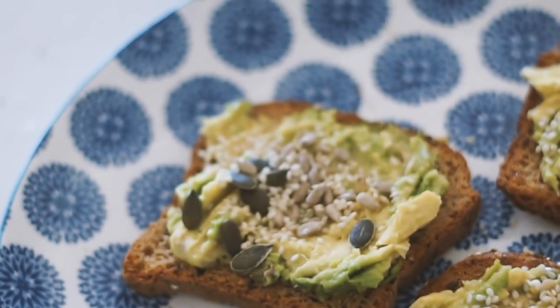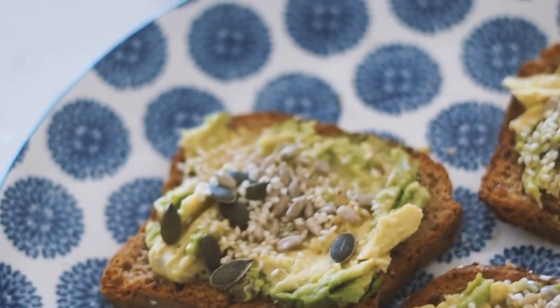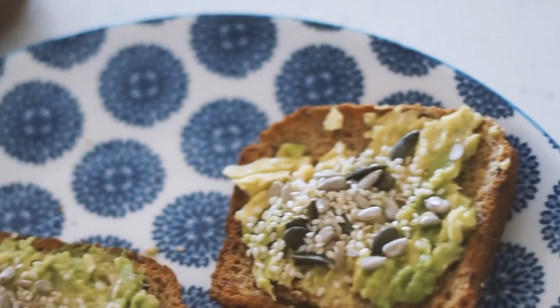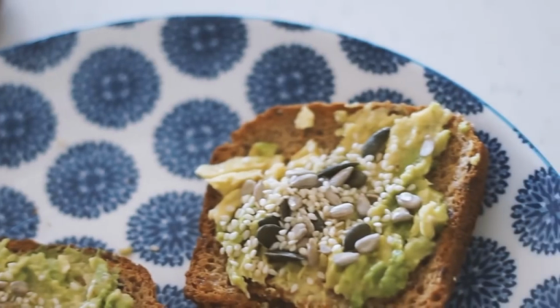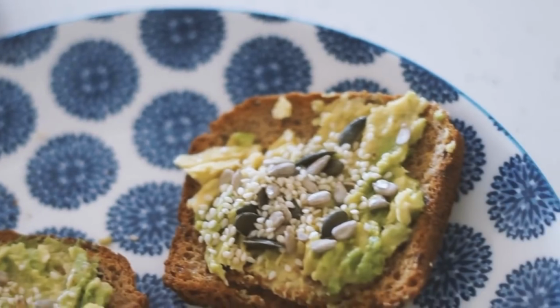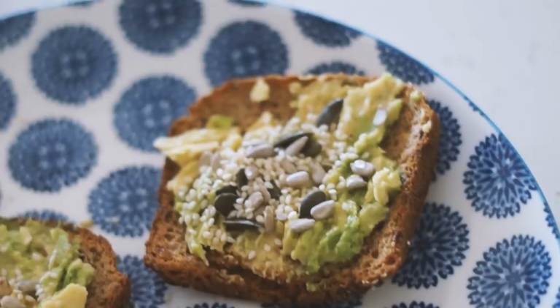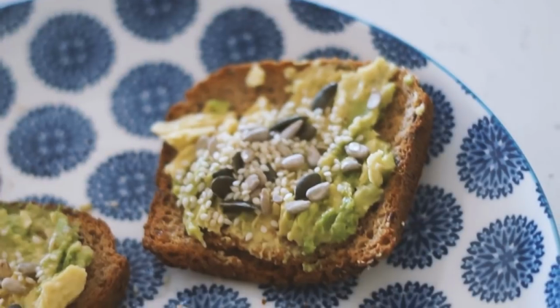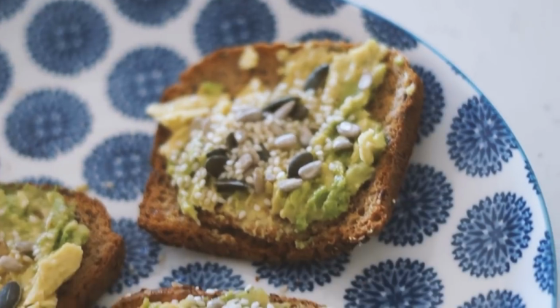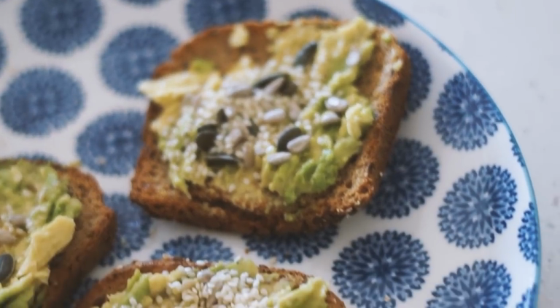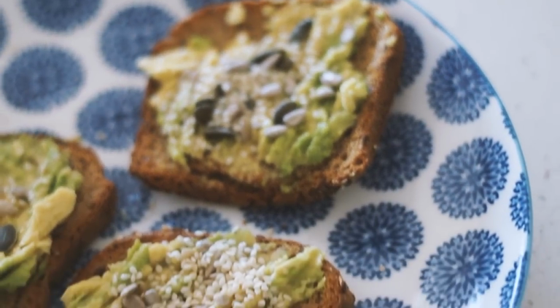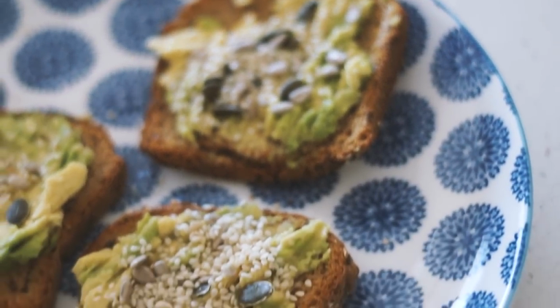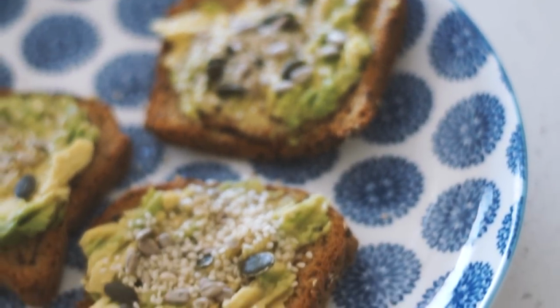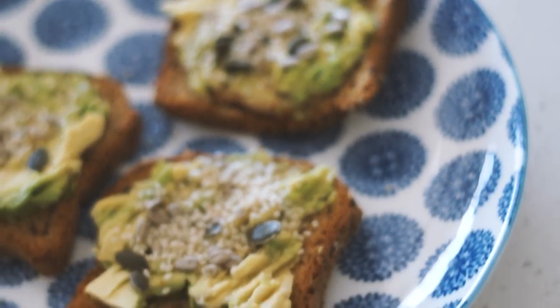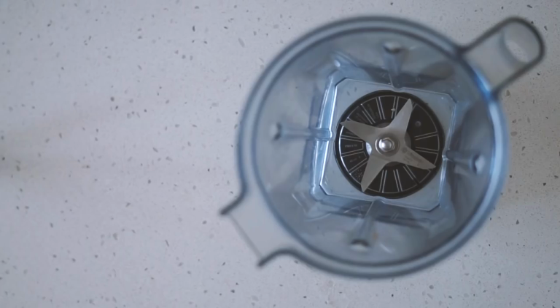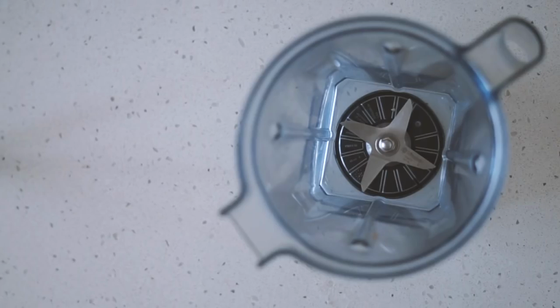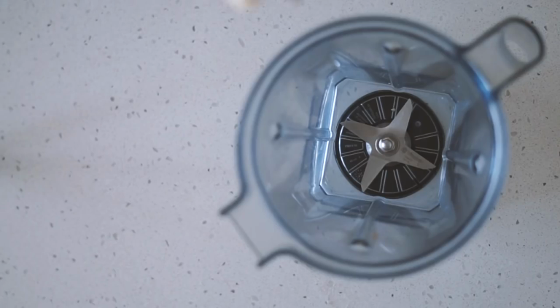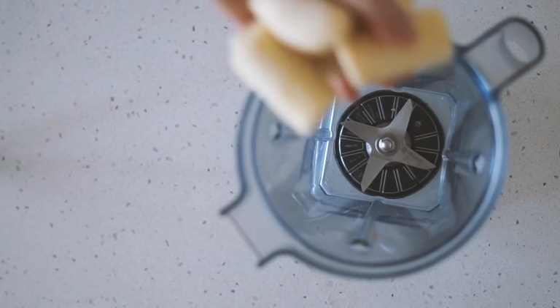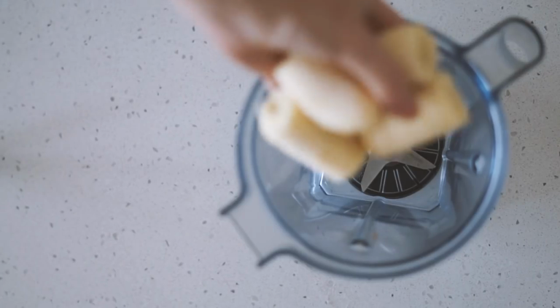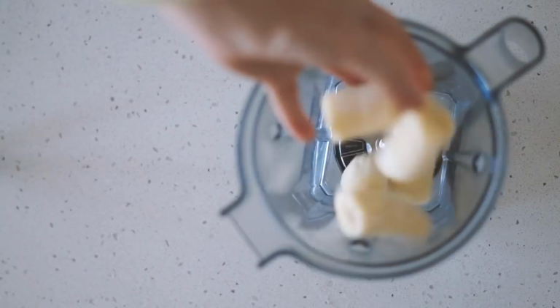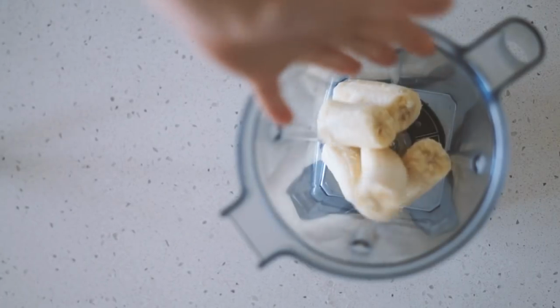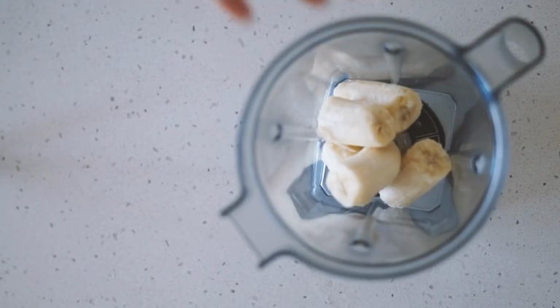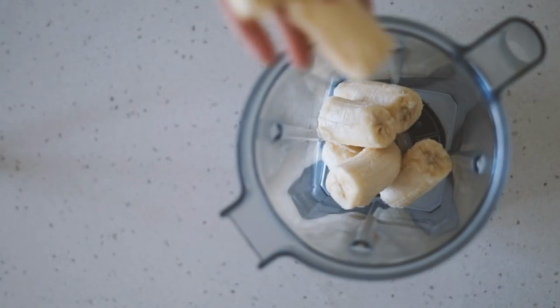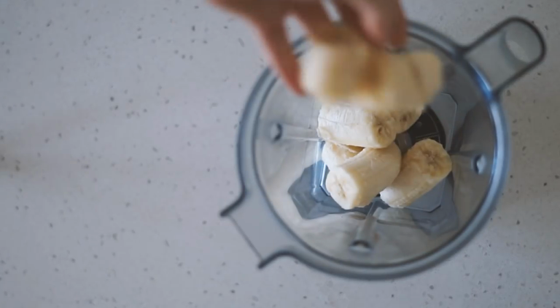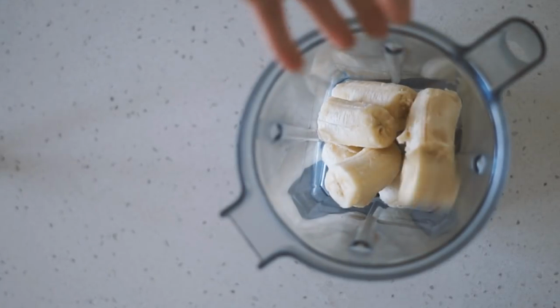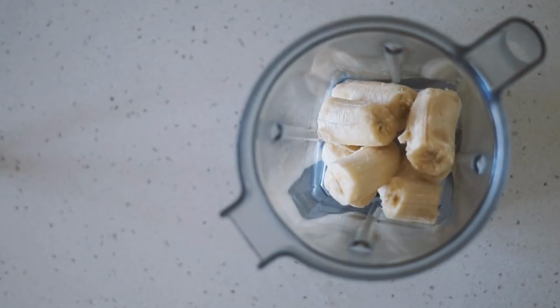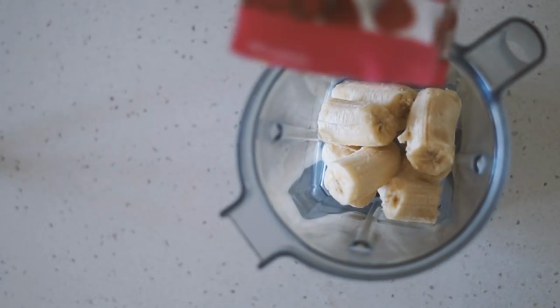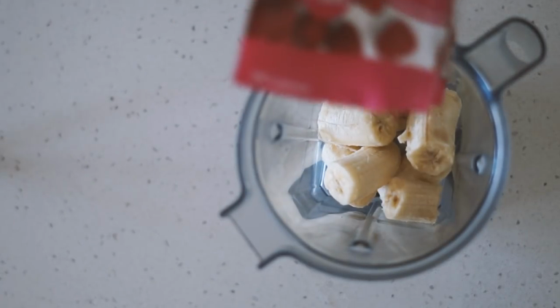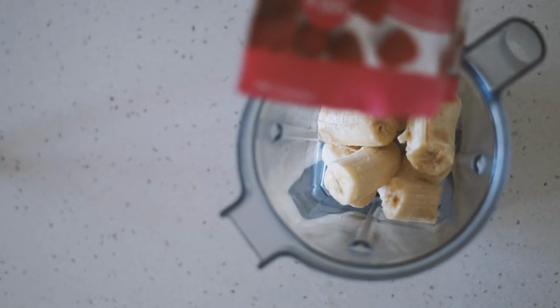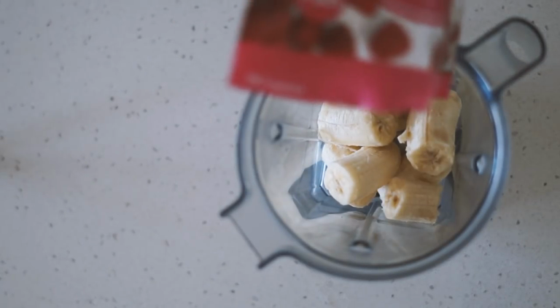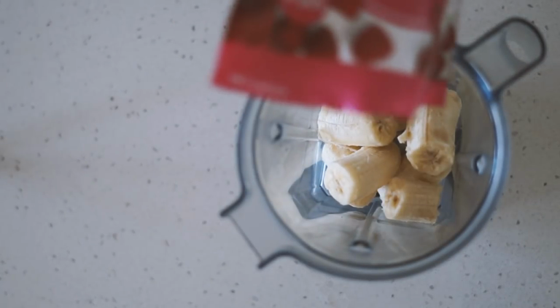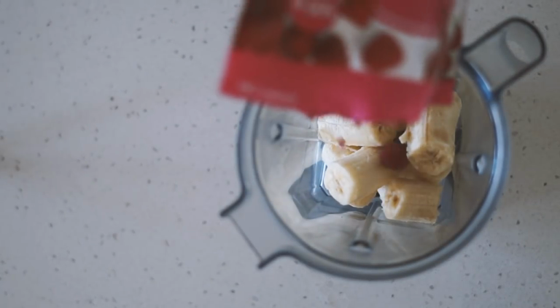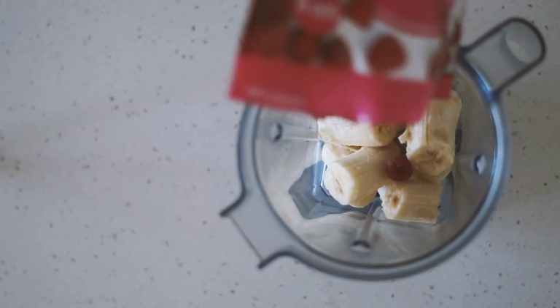That's what I had for breakfast this morning — a nice combination of sweet and savory.